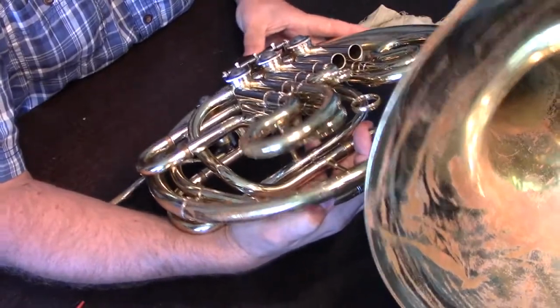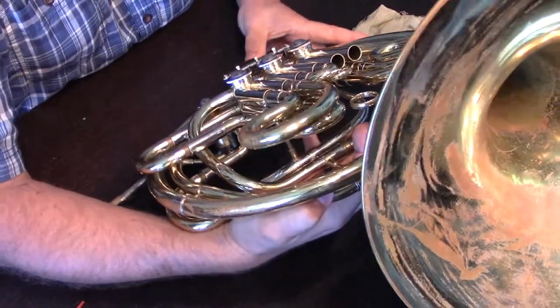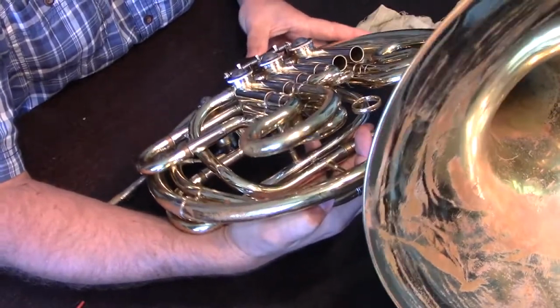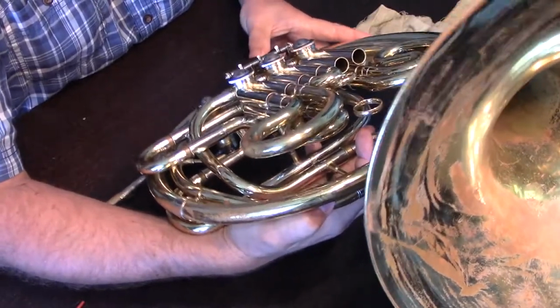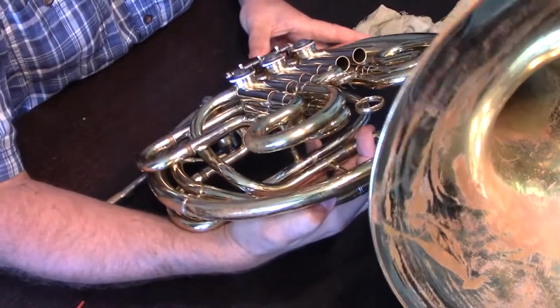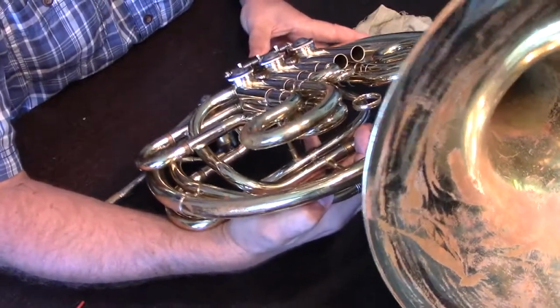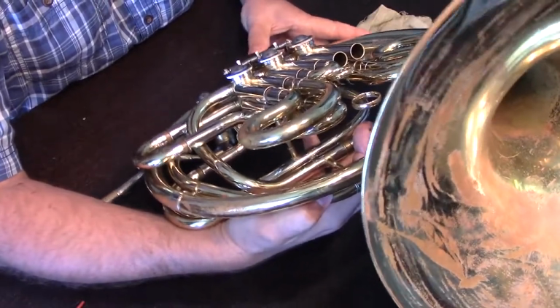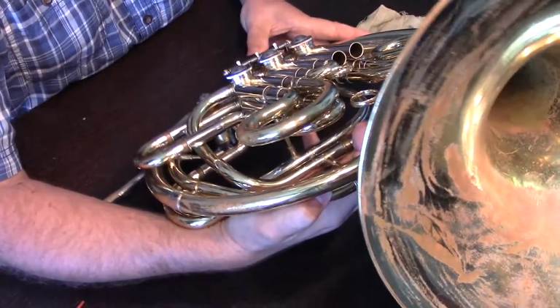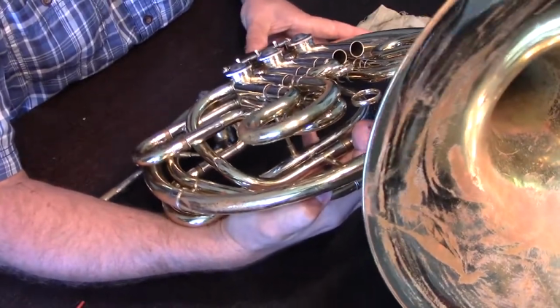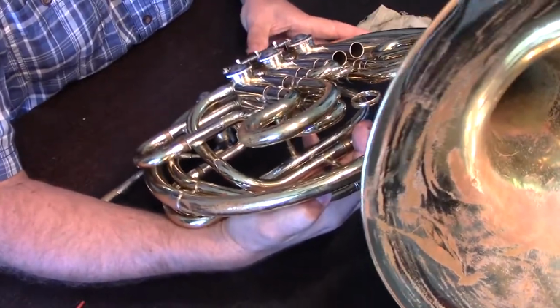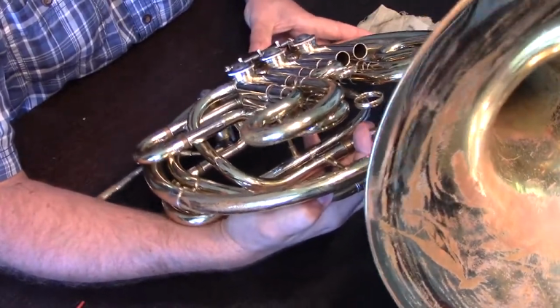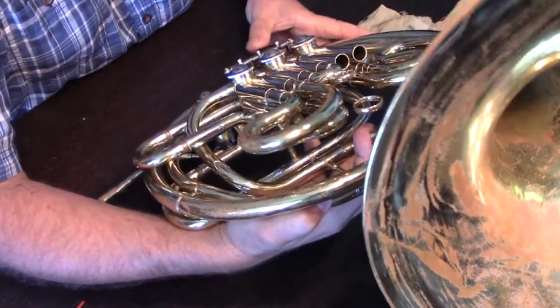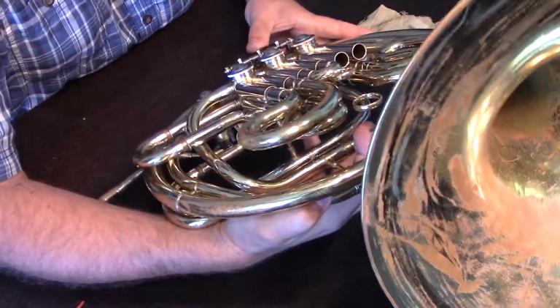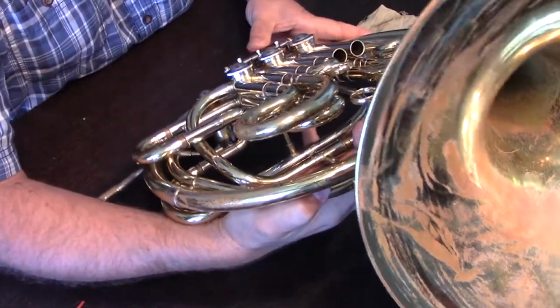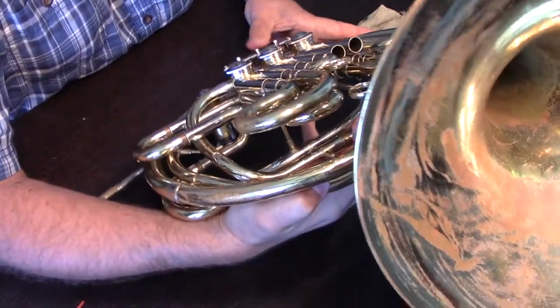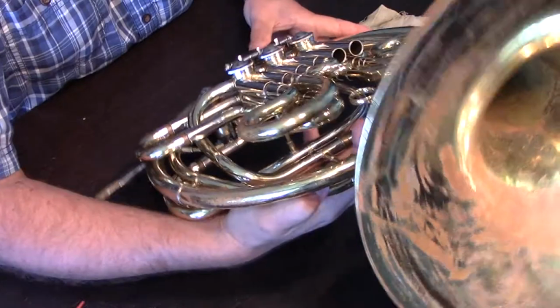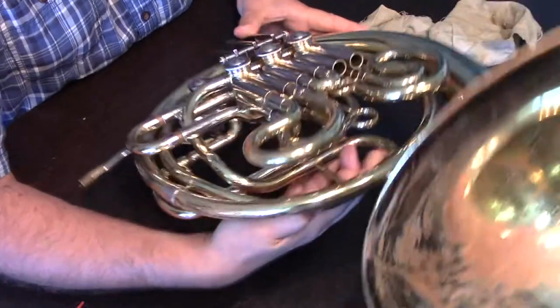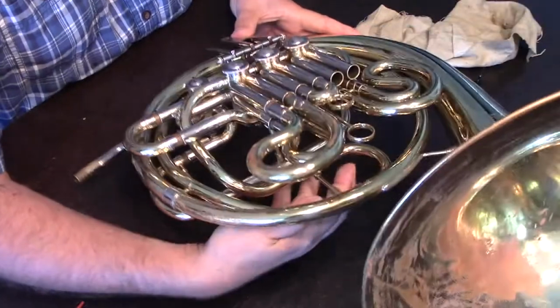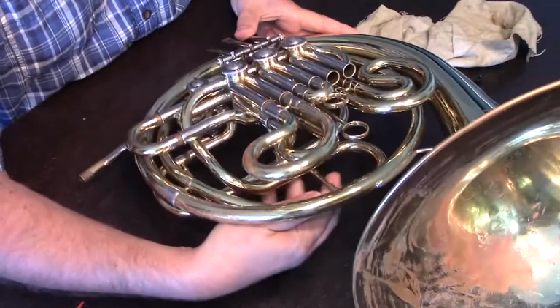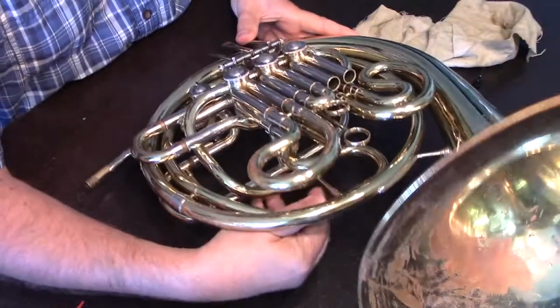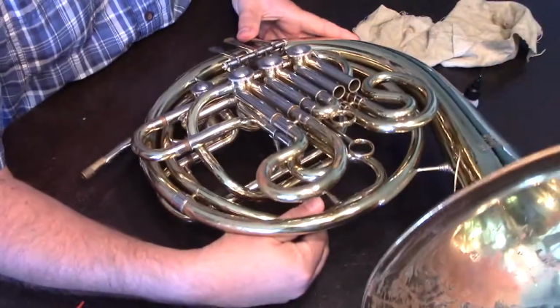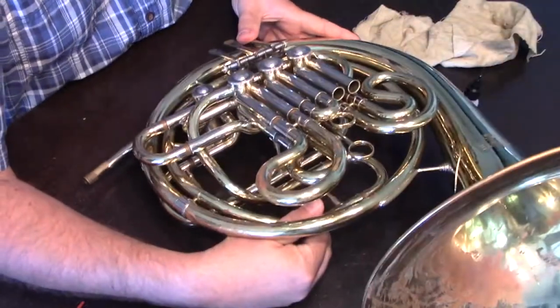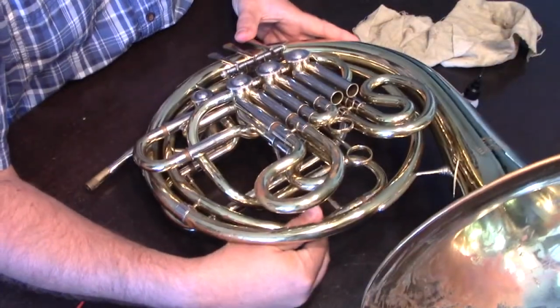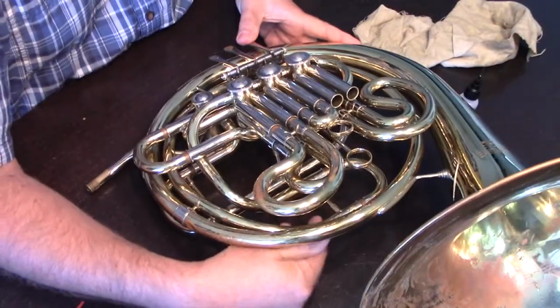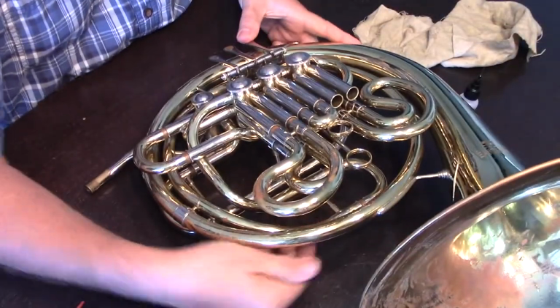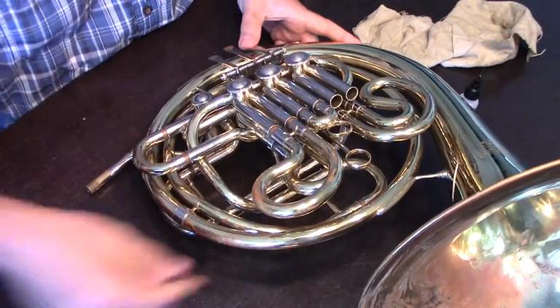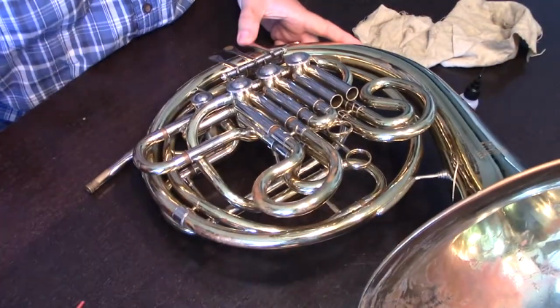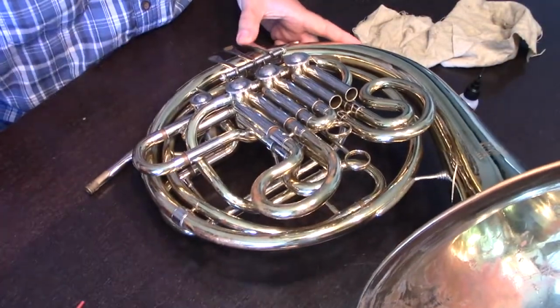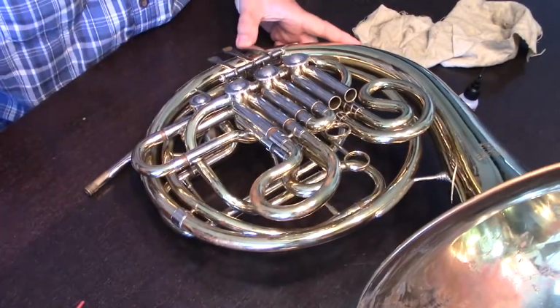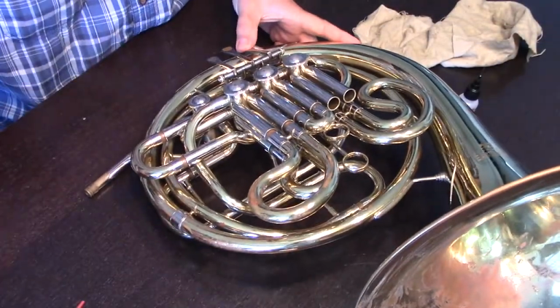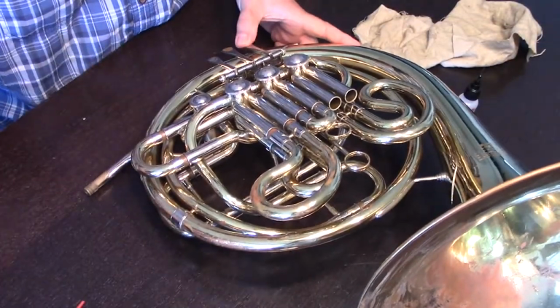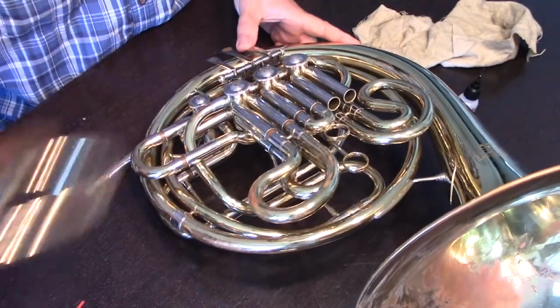Once it feels like it moves freely, we're set to go. We can replace the slide, and we have oiled rotors.